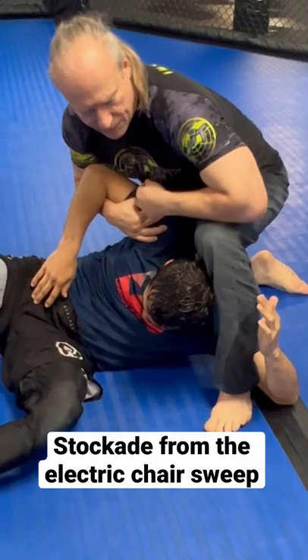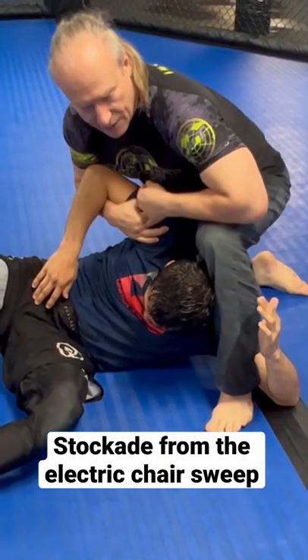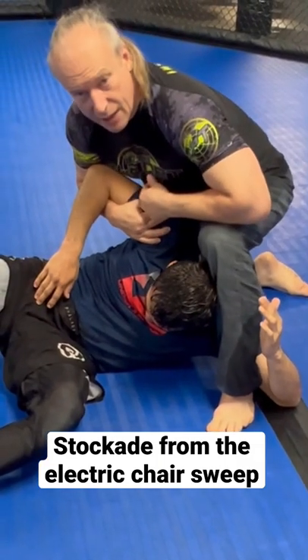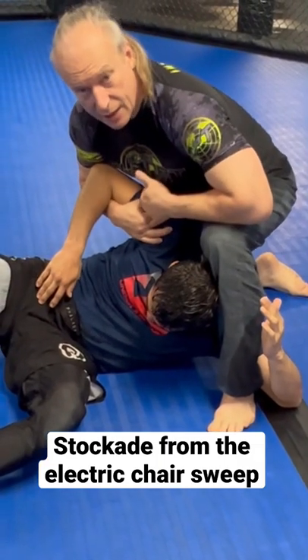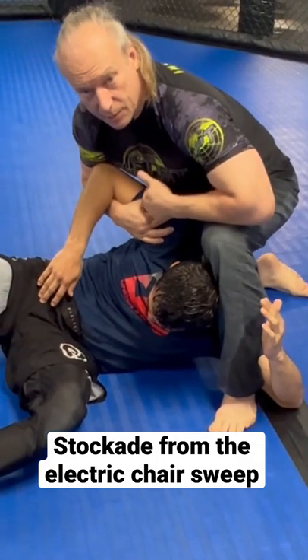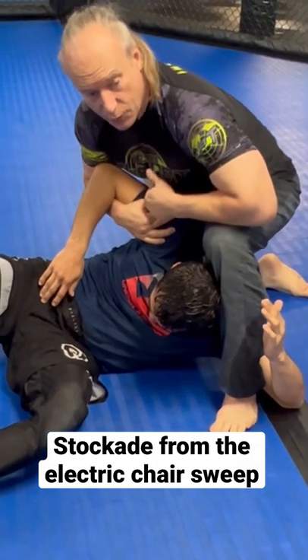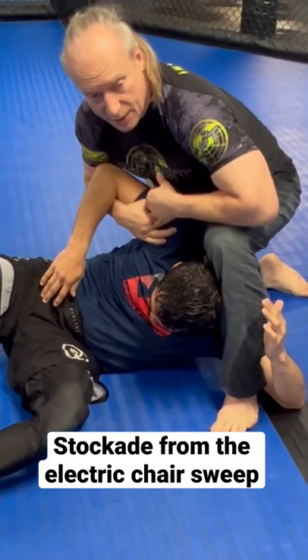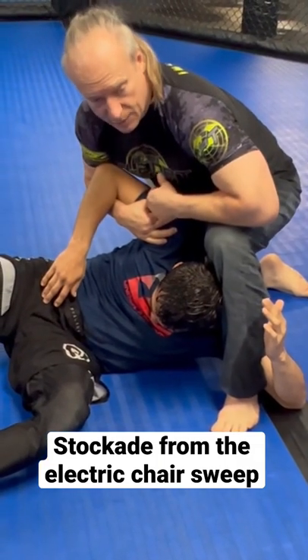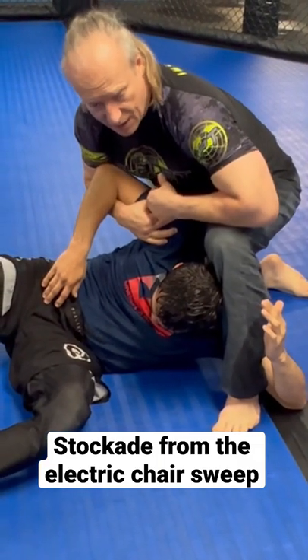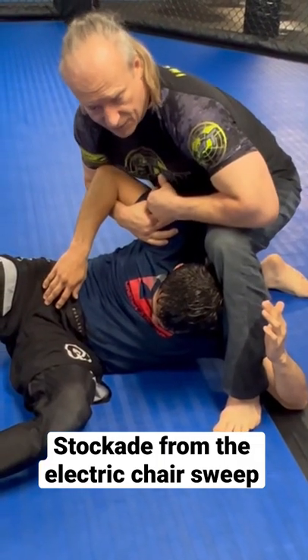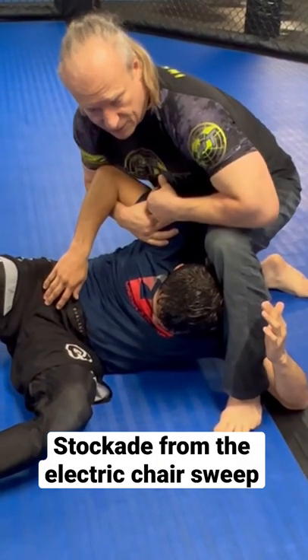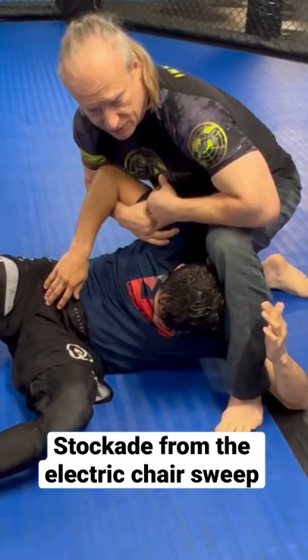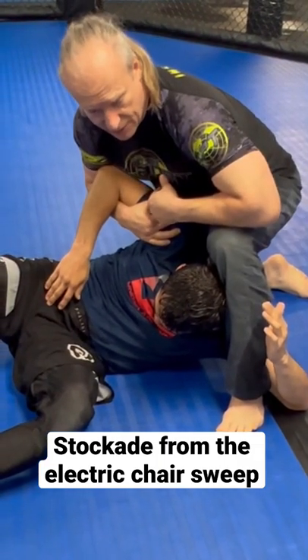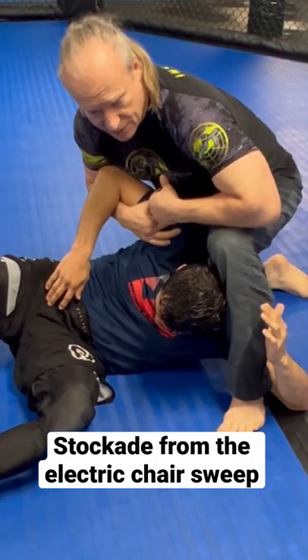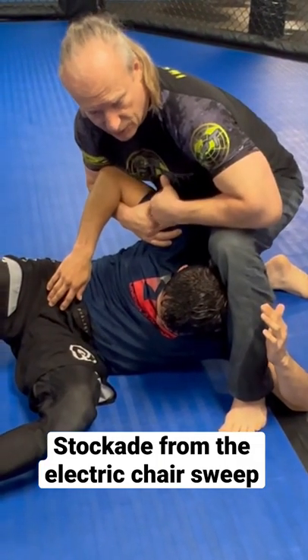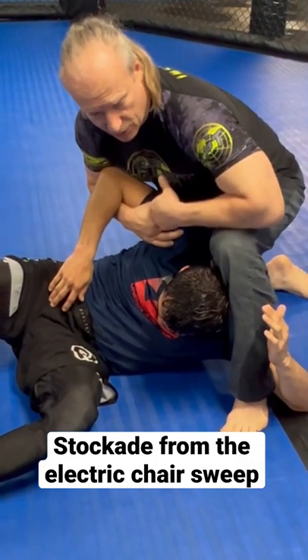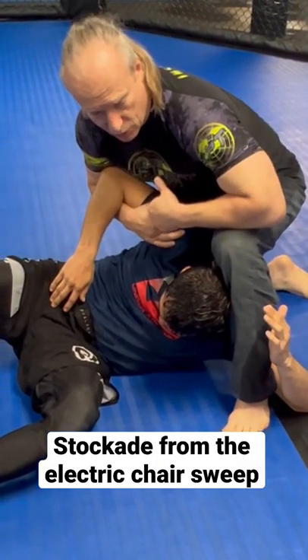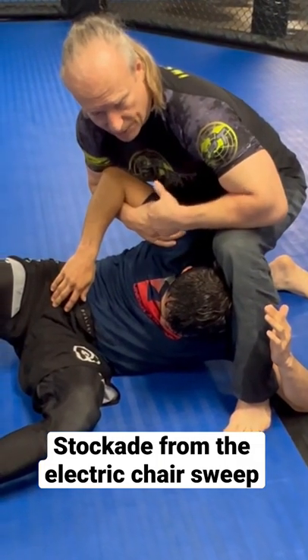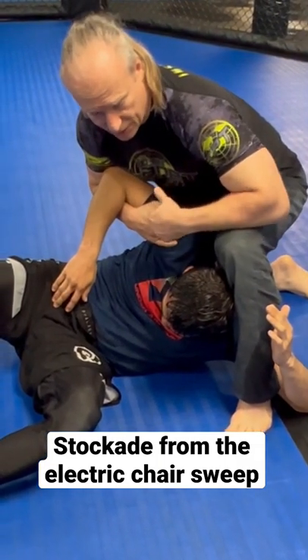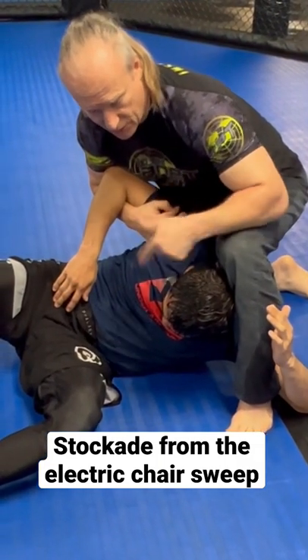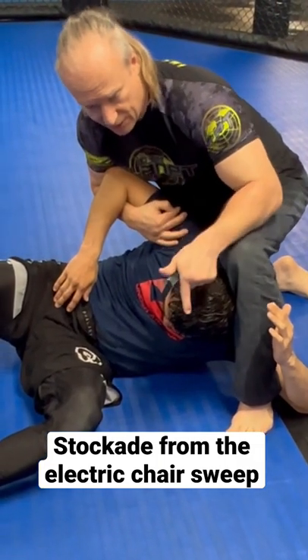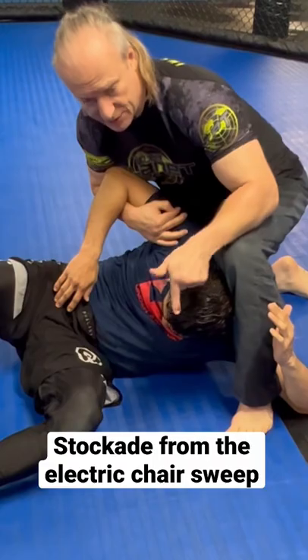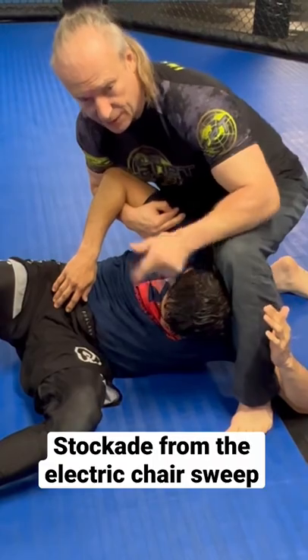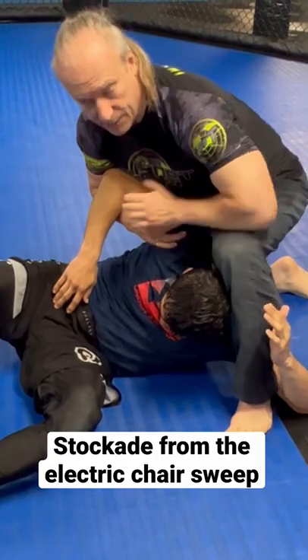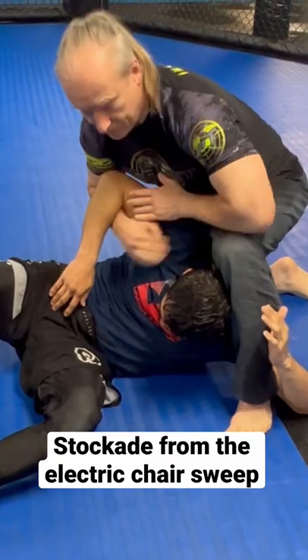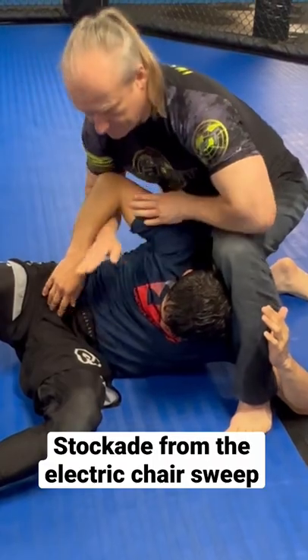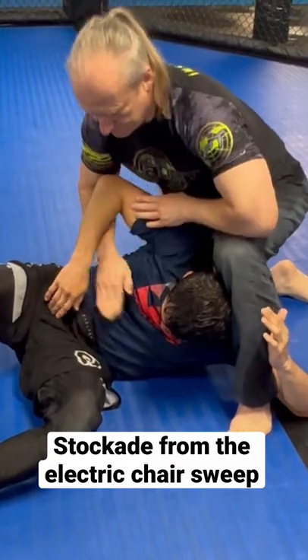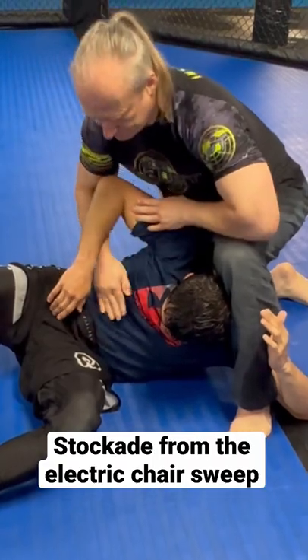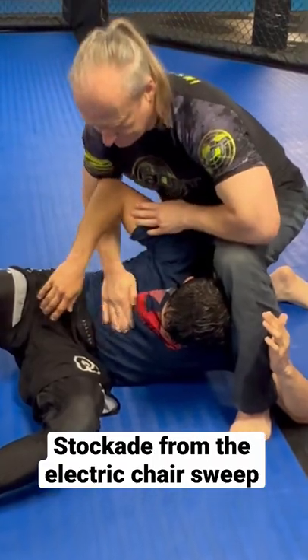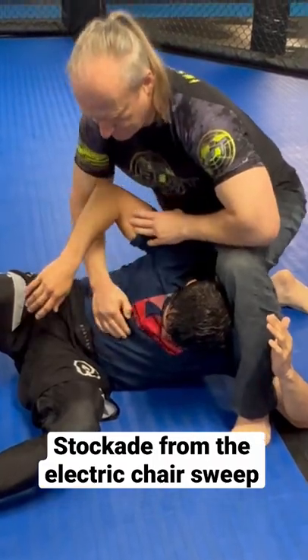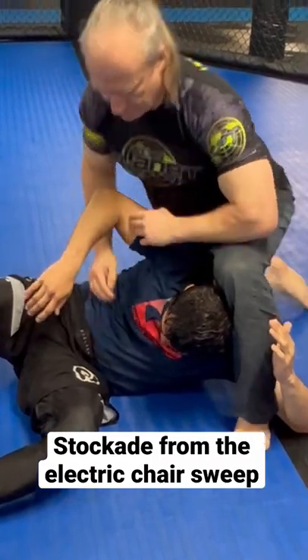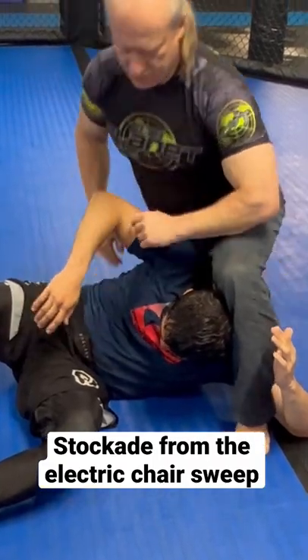And Brandon McCaffrey also has a really cool back triangle setup from here. Thank you, sir.